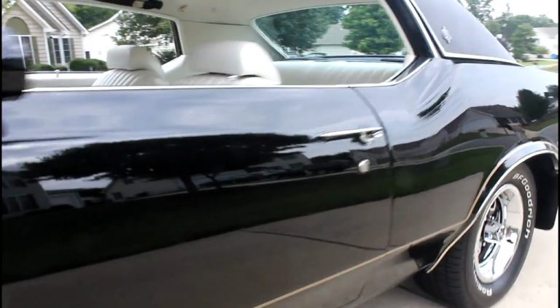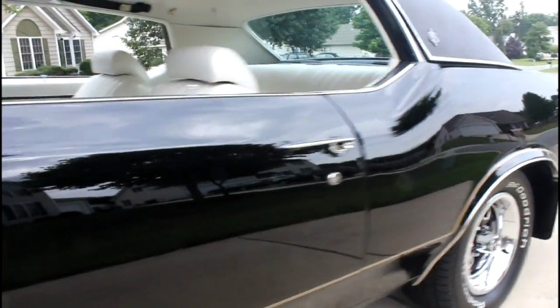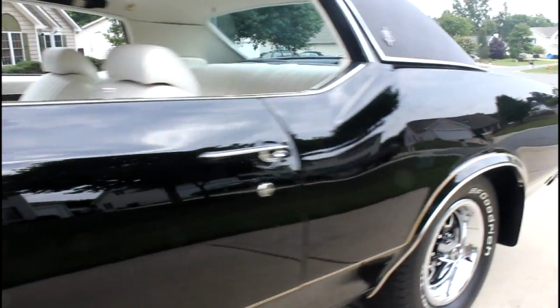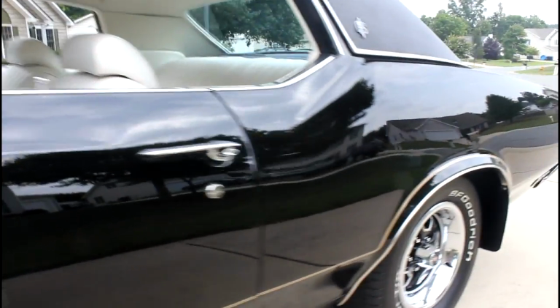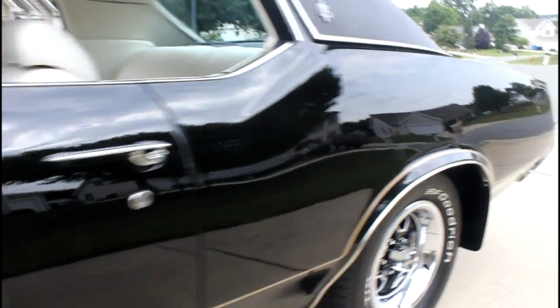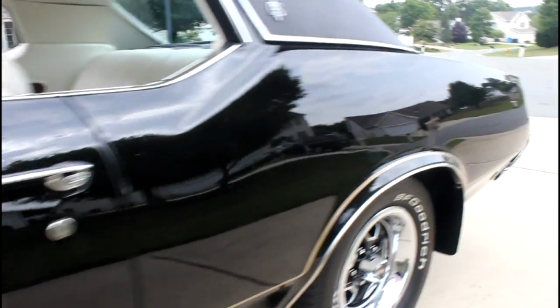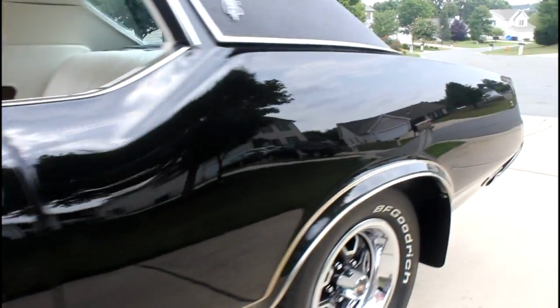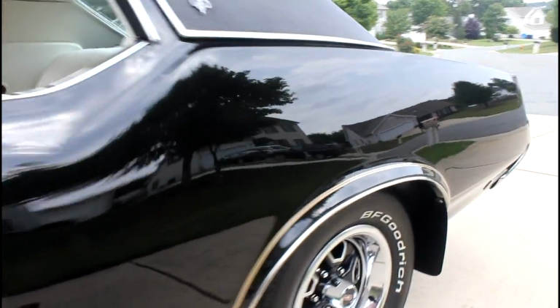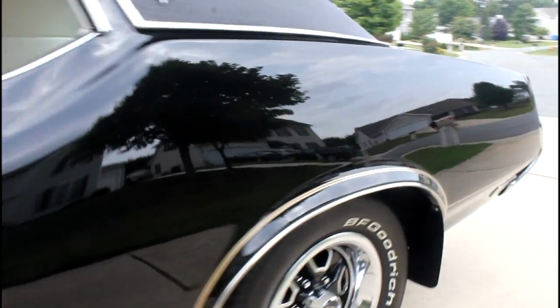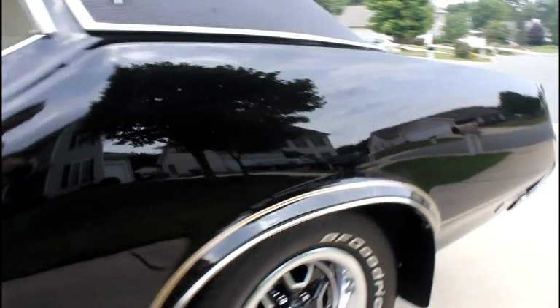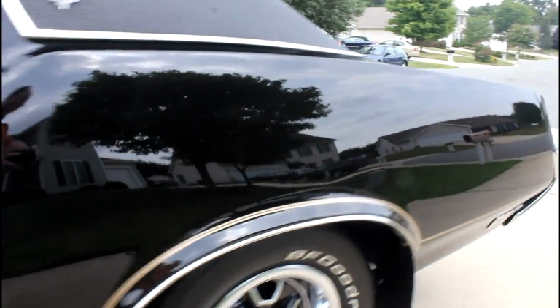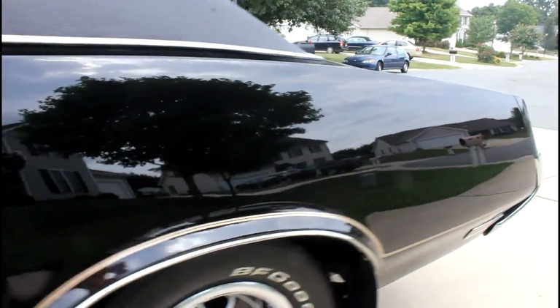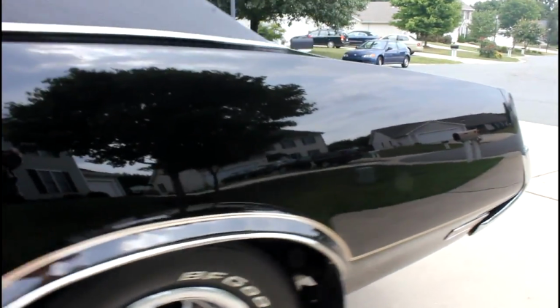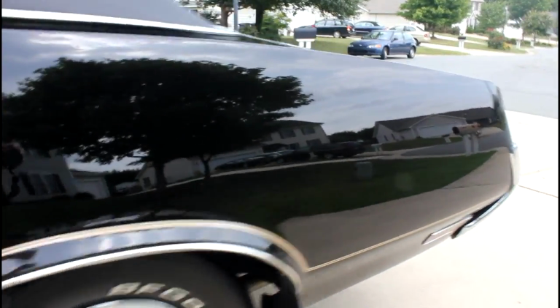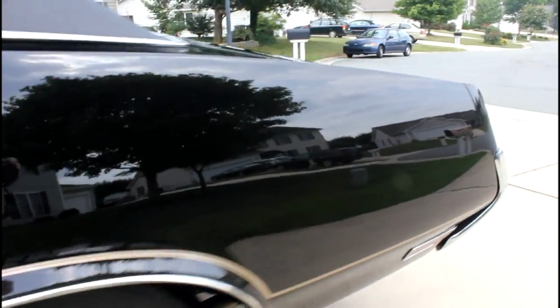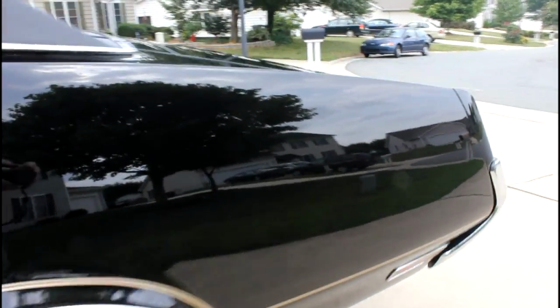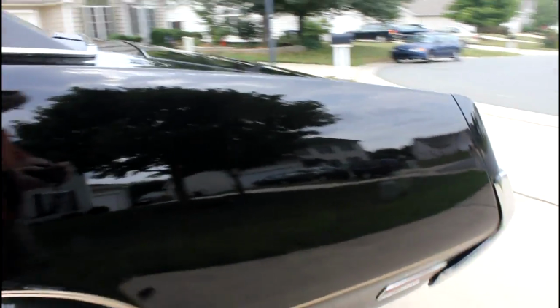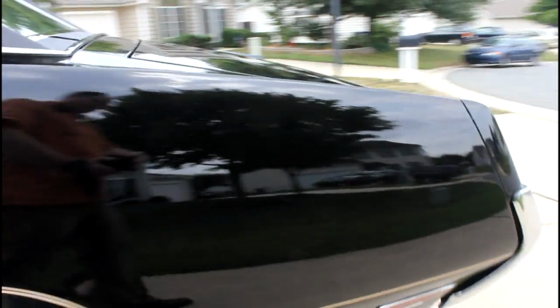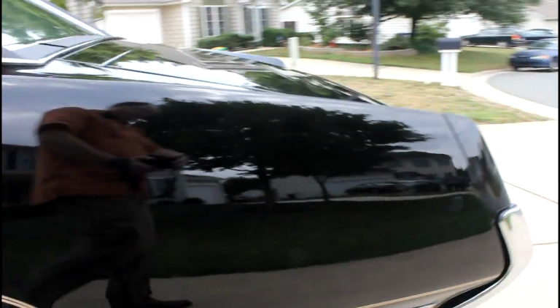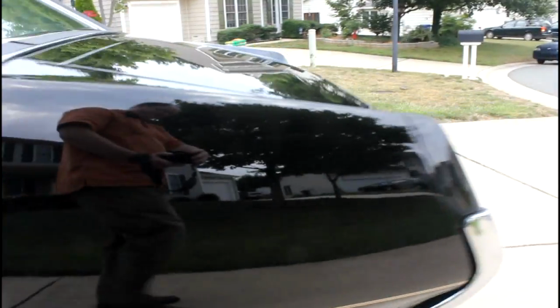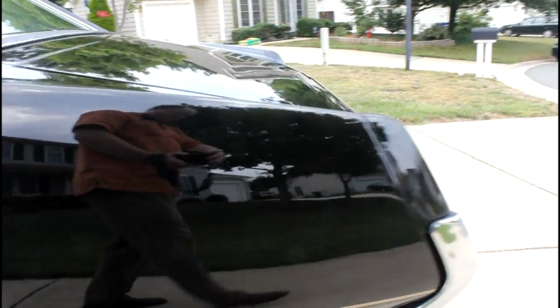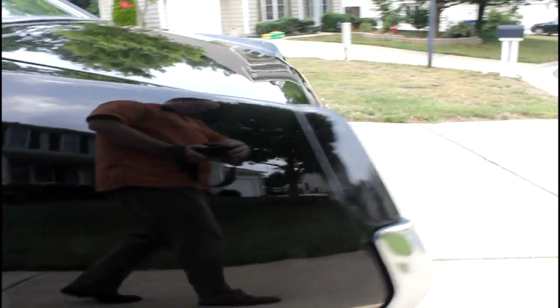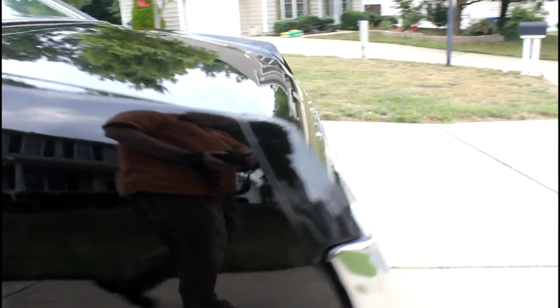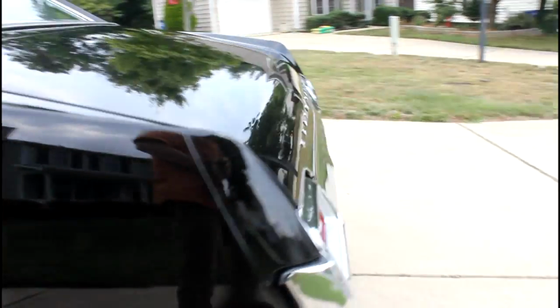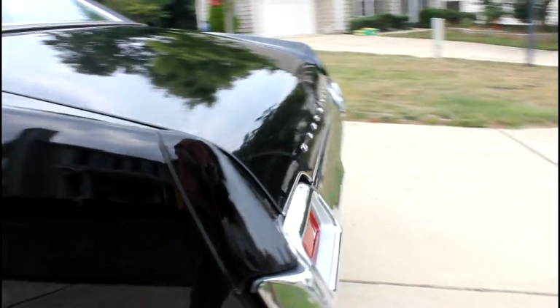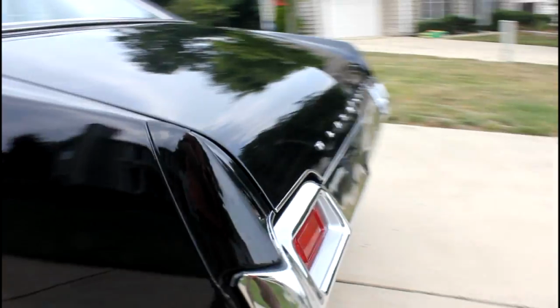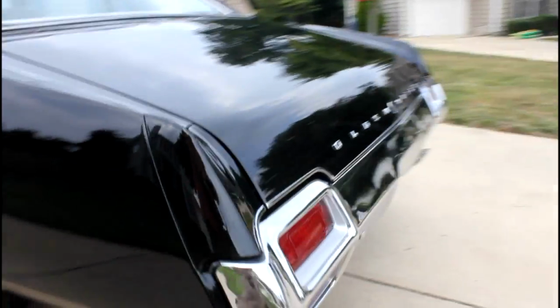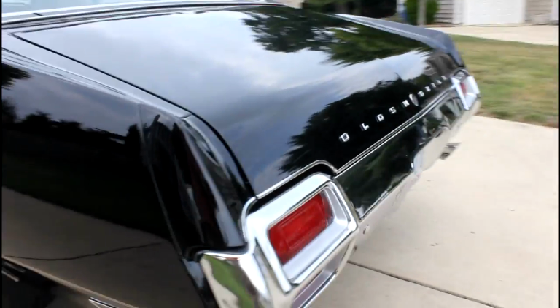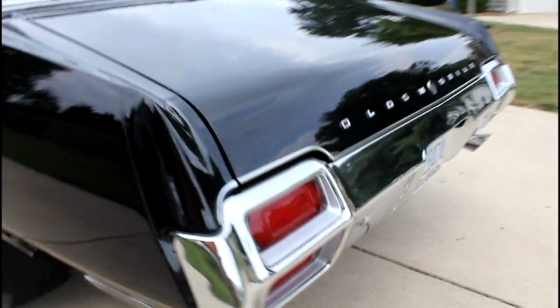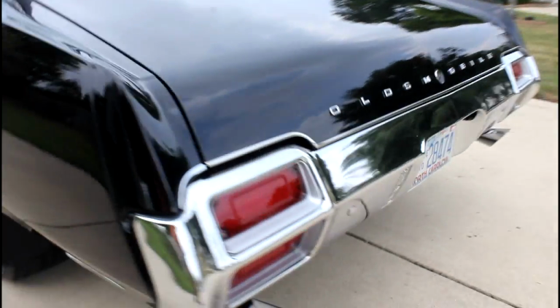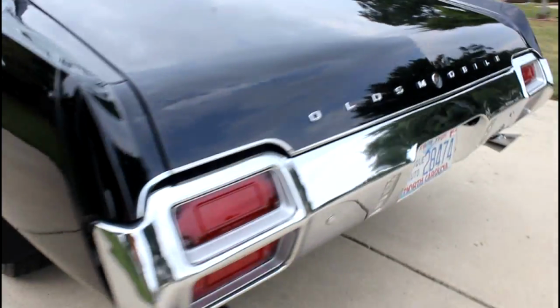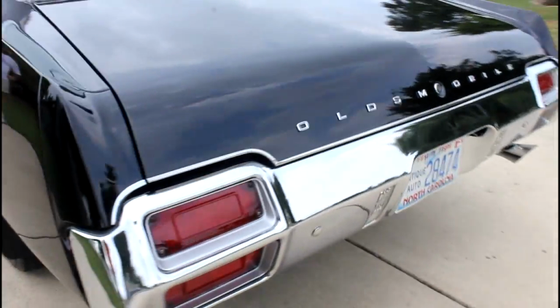My wife drives this vehicle, and we do not trailer it. We drive it to shows.